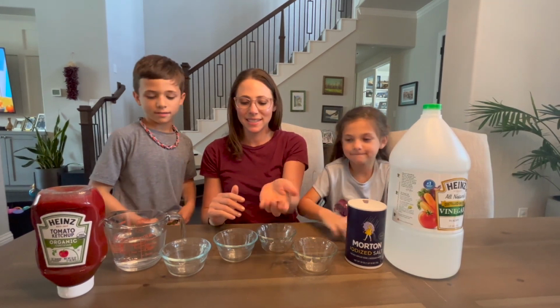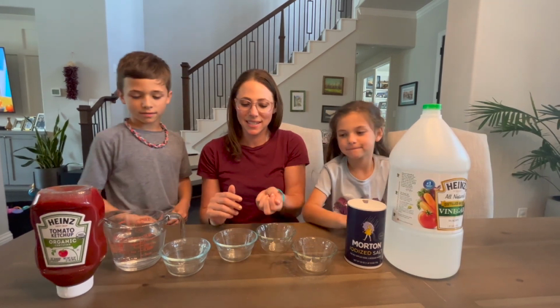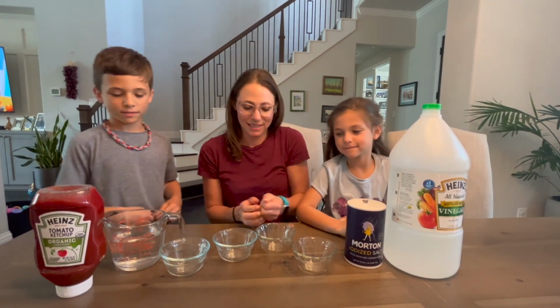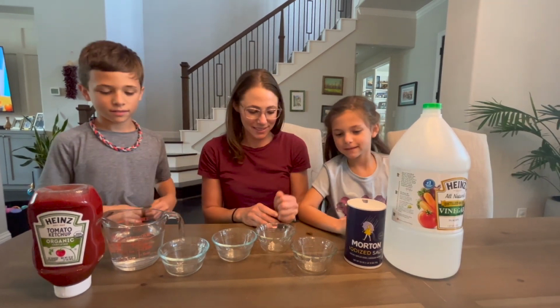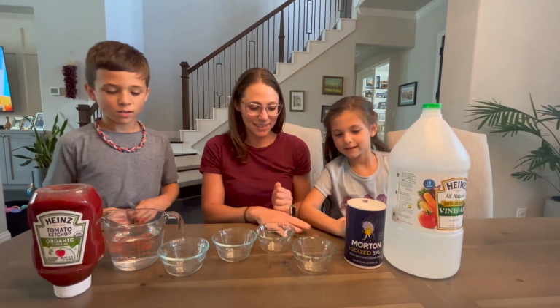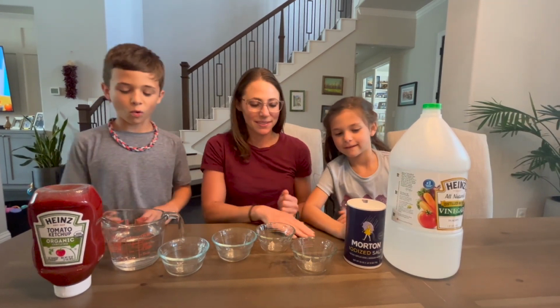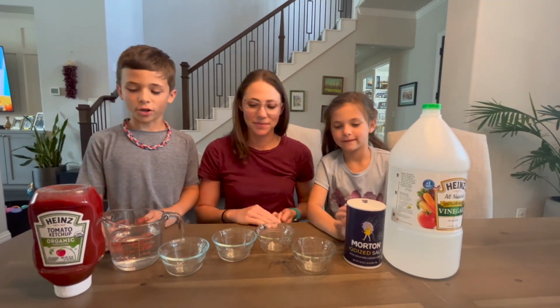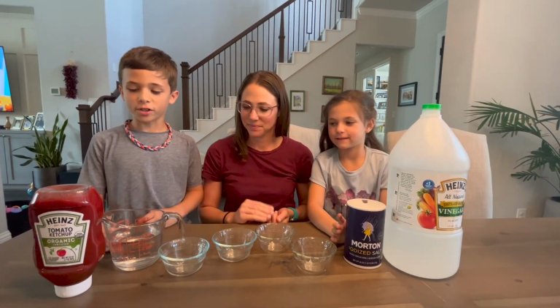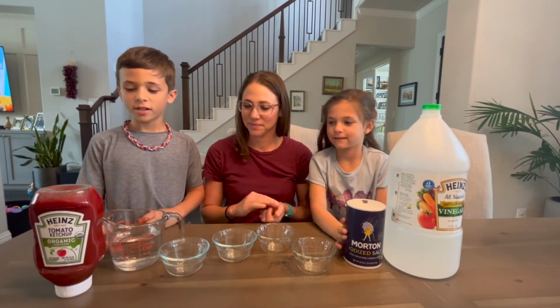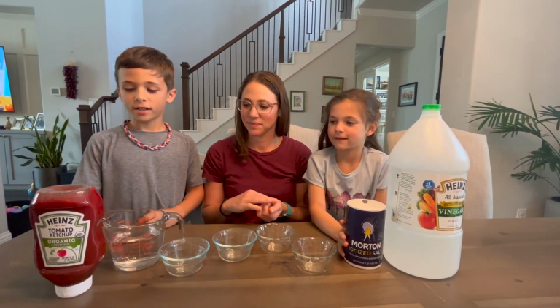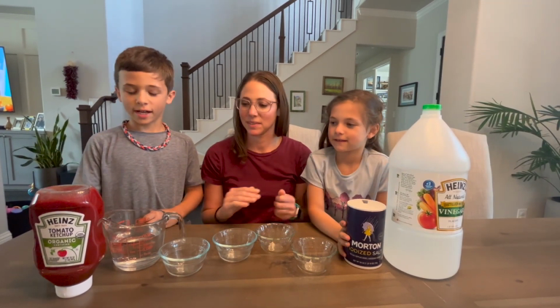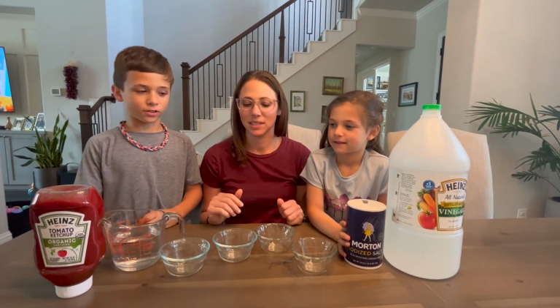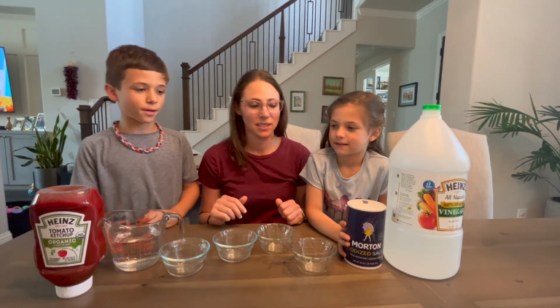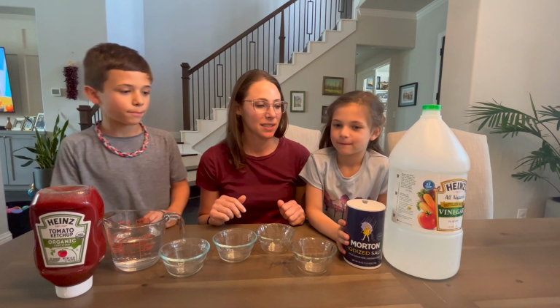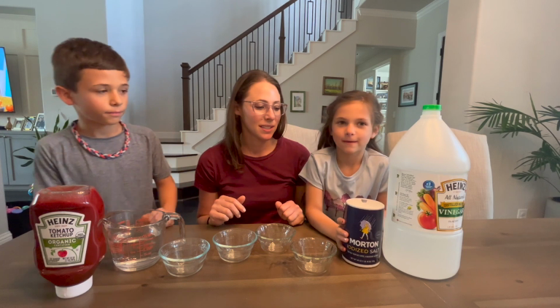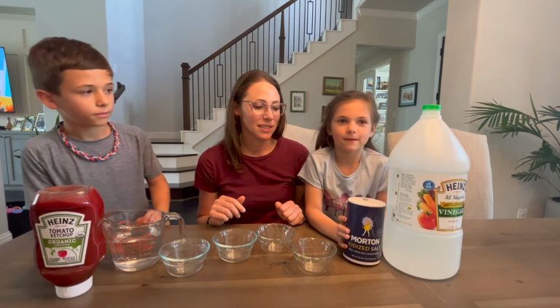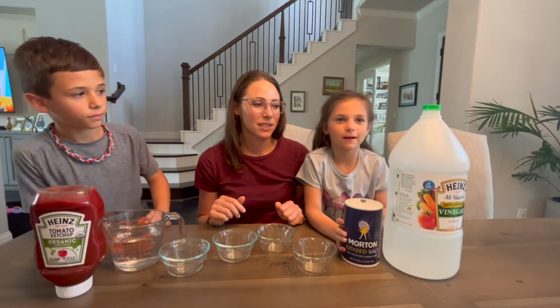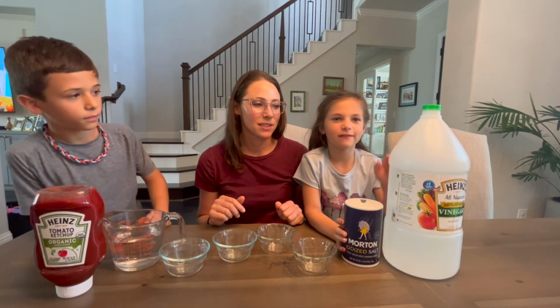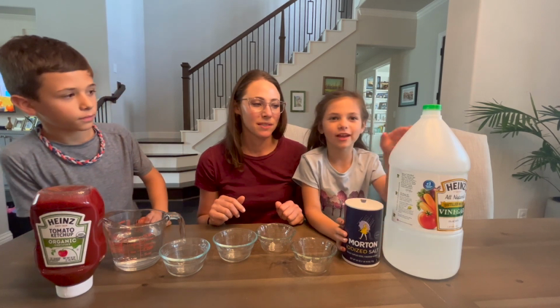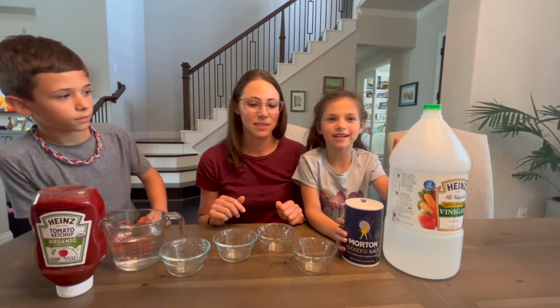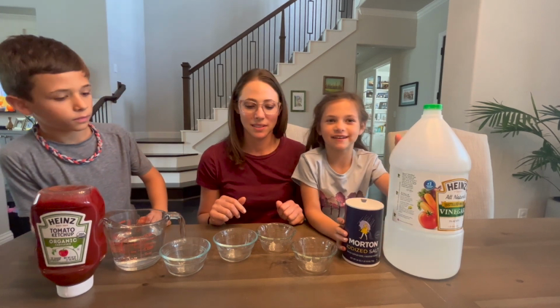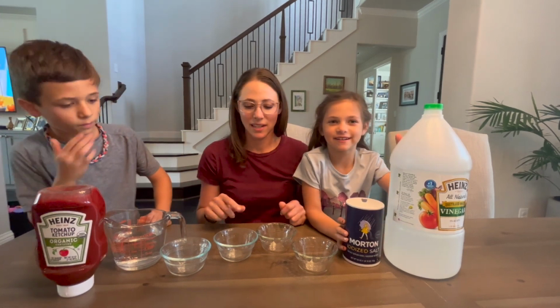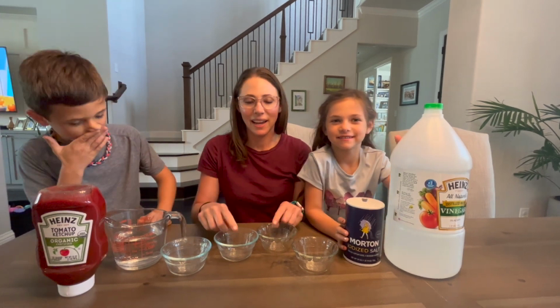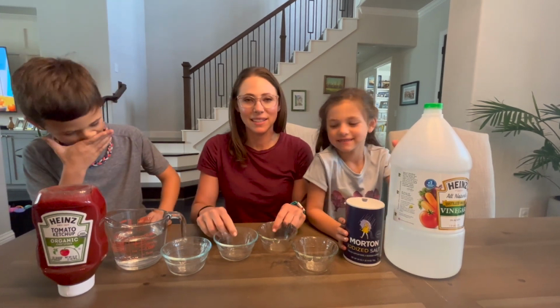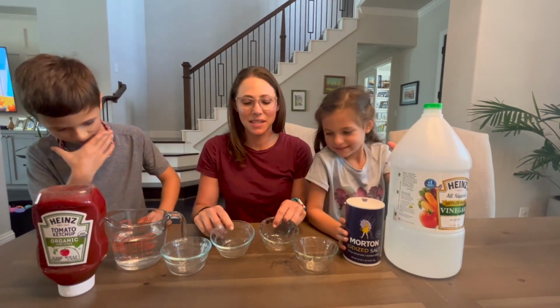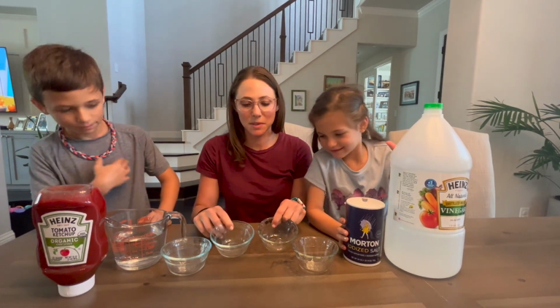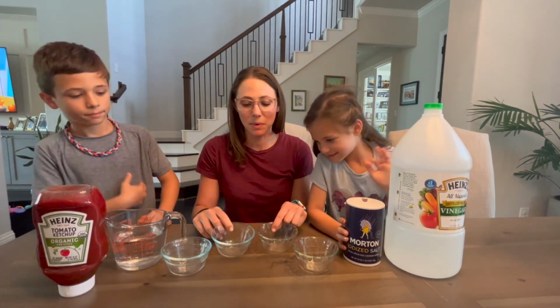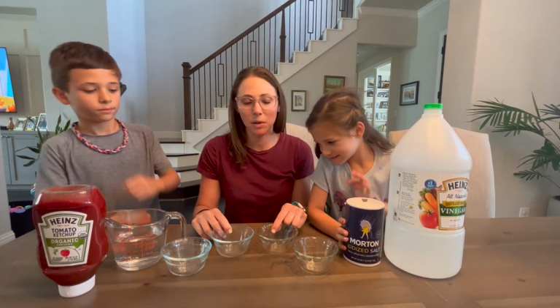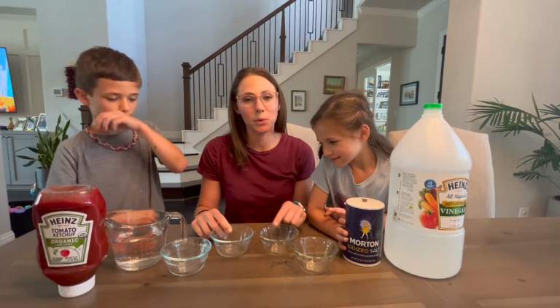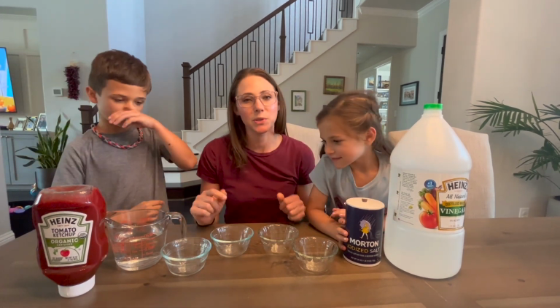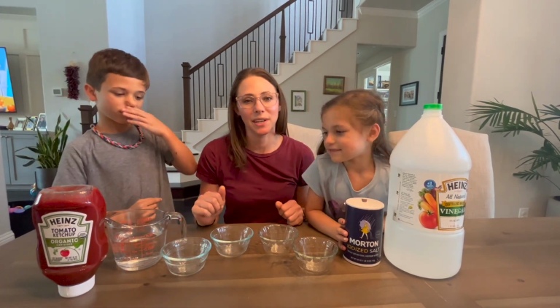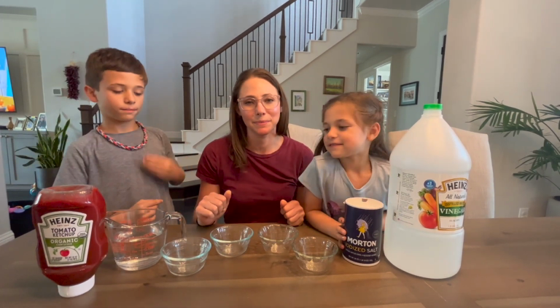We're using water, ketchup, salt, and vinegar, along with some small bowls or cups.